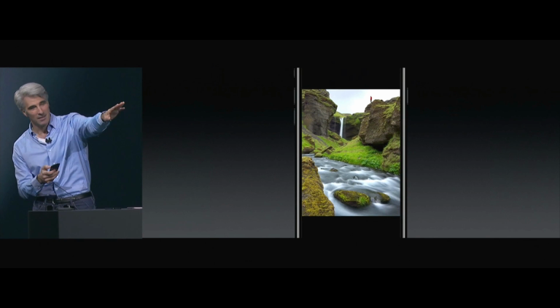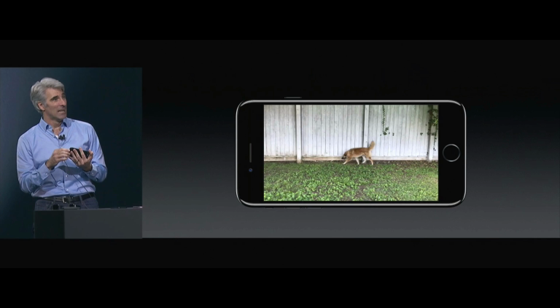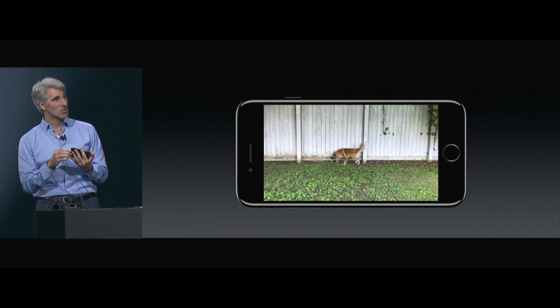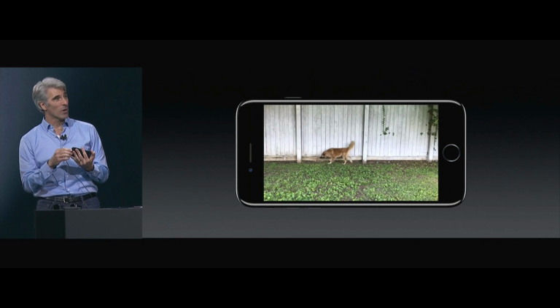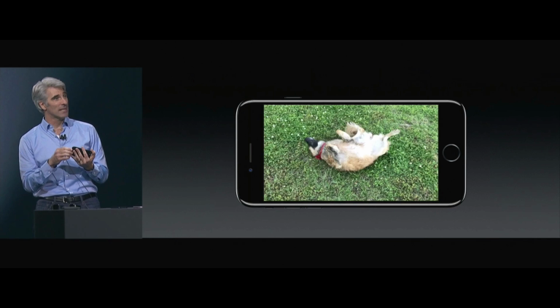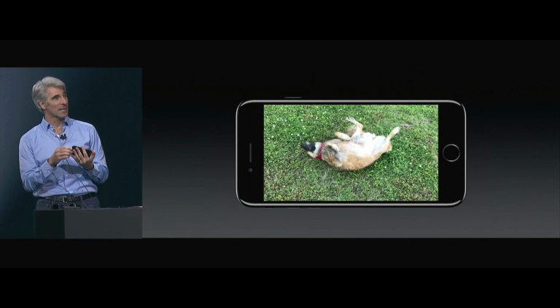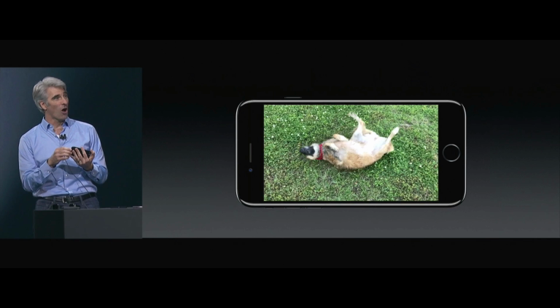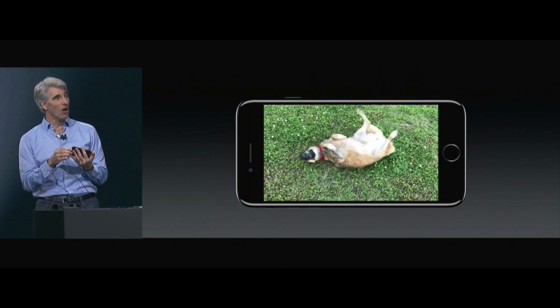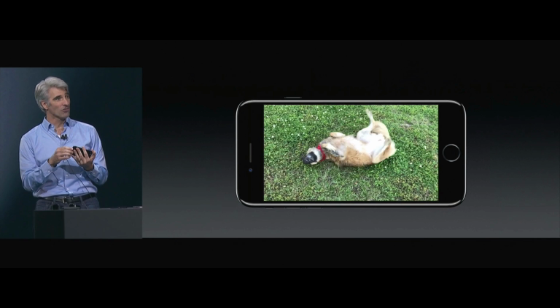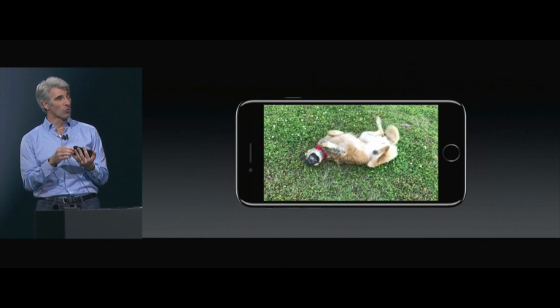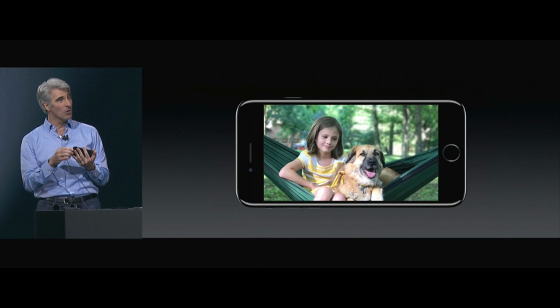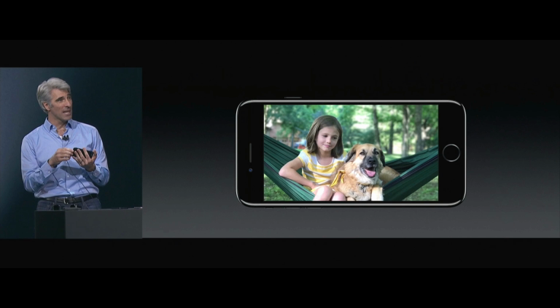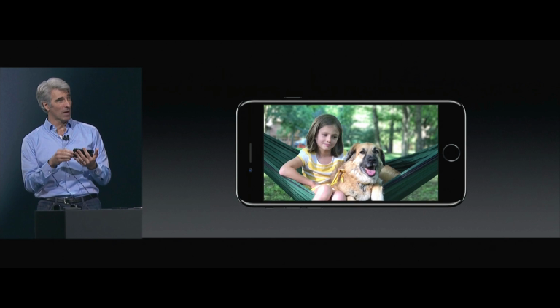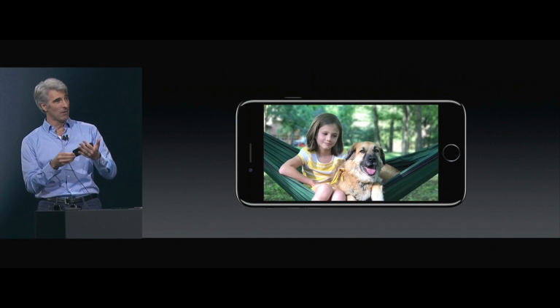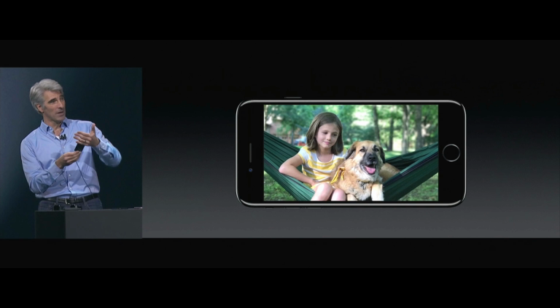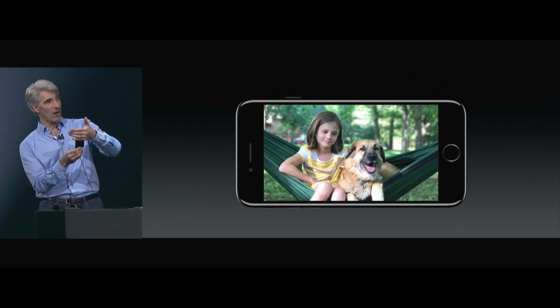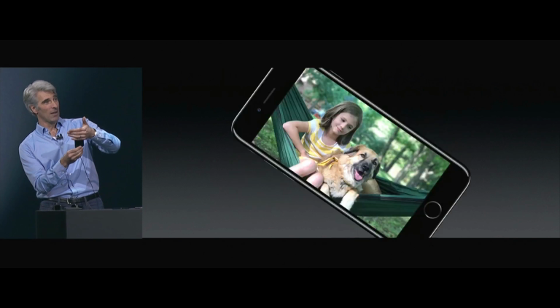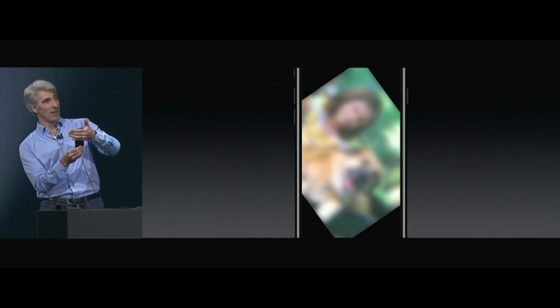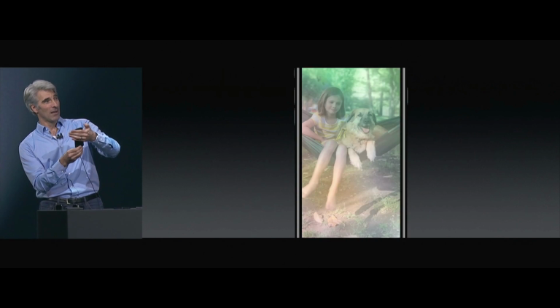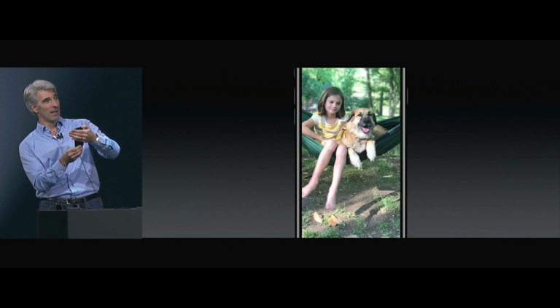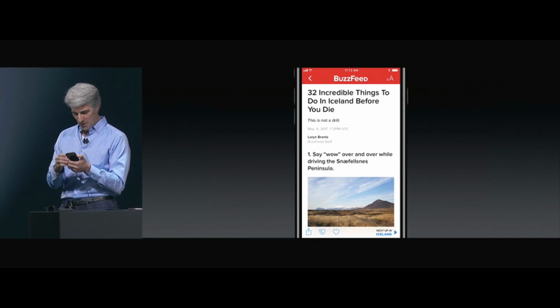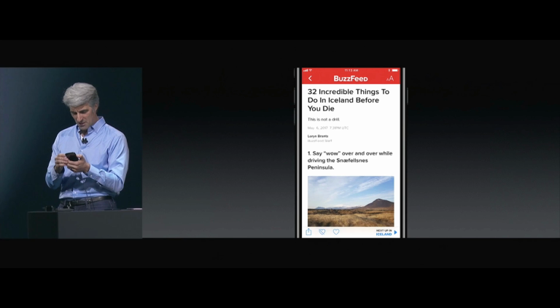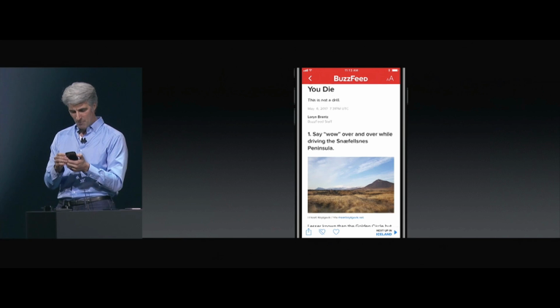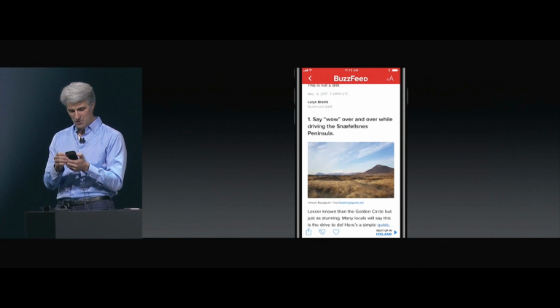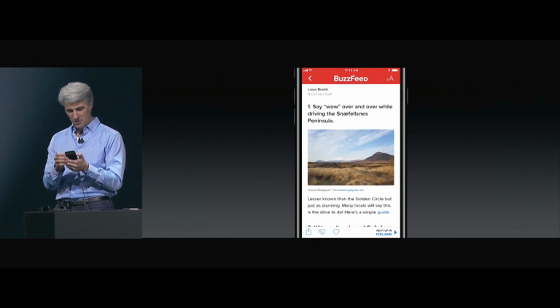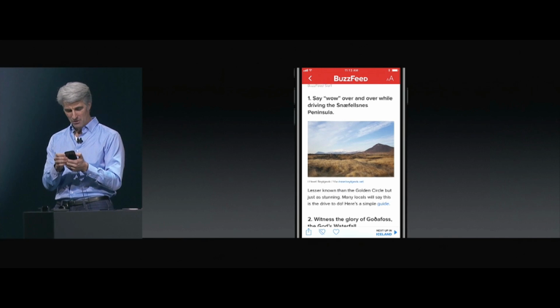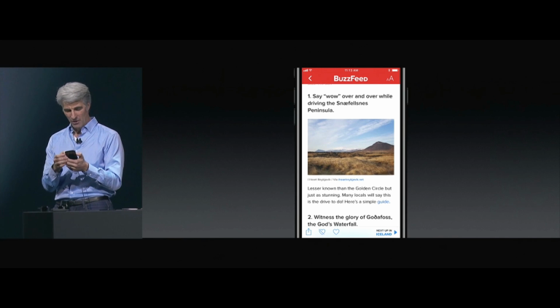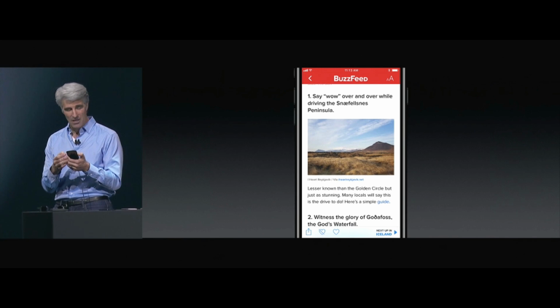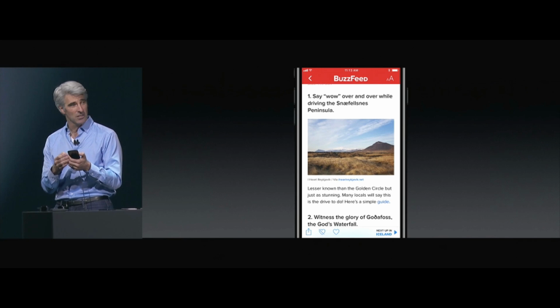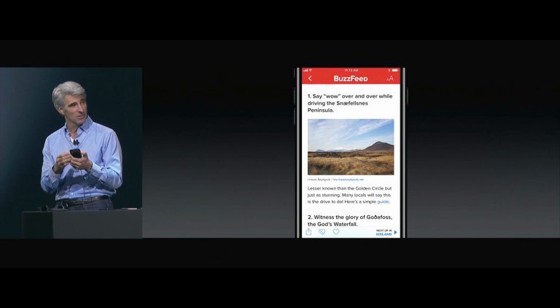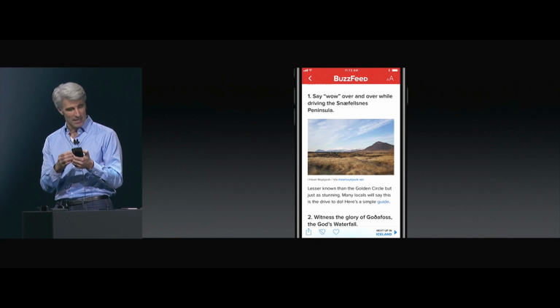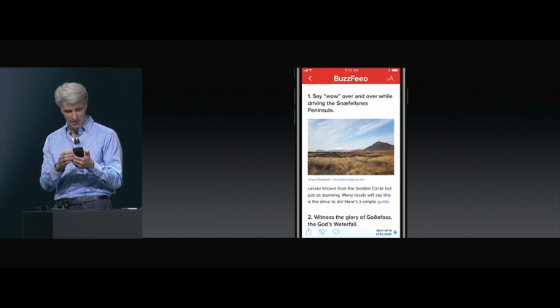What's great is I can also rotate my phone now.